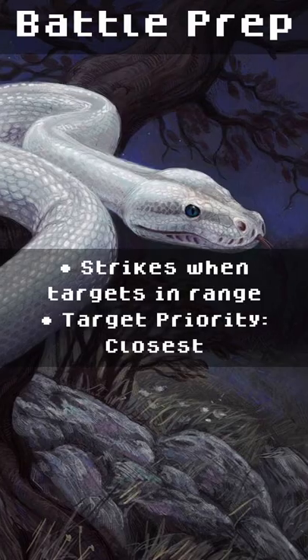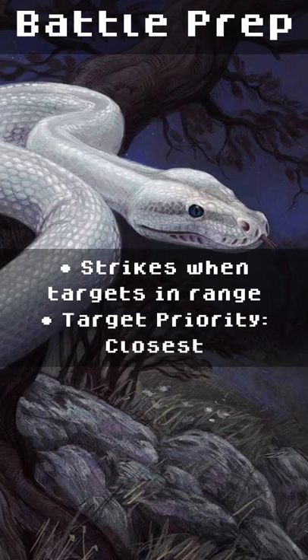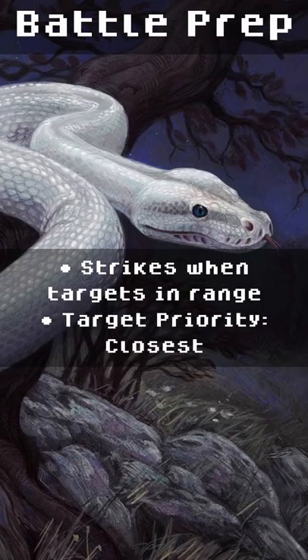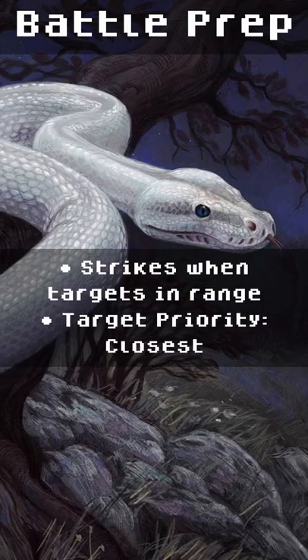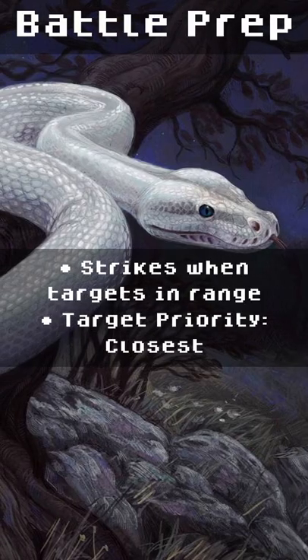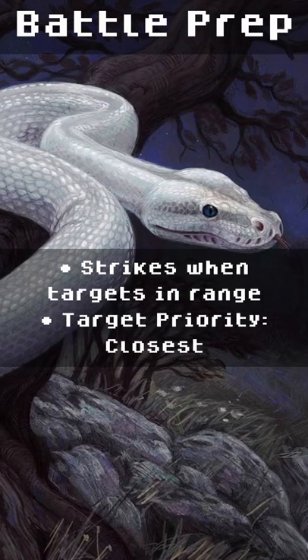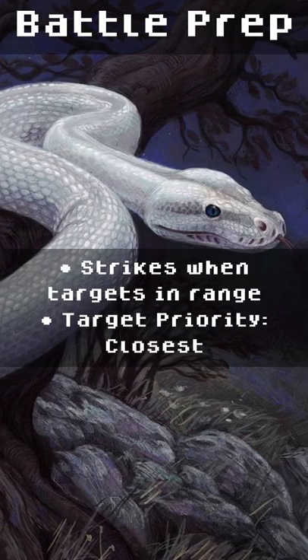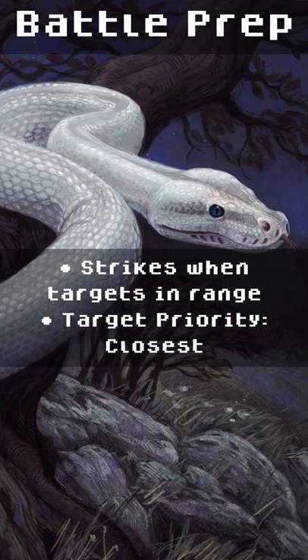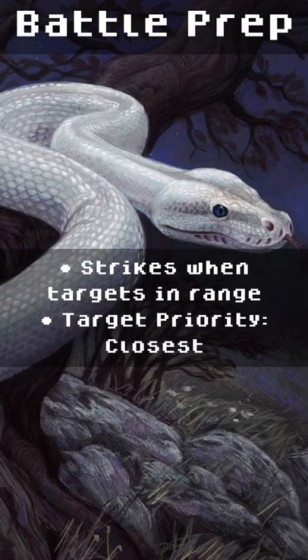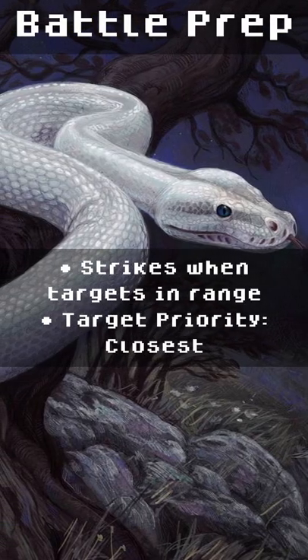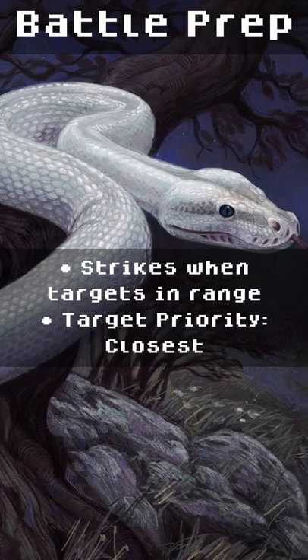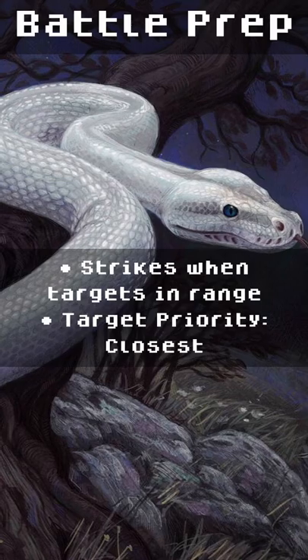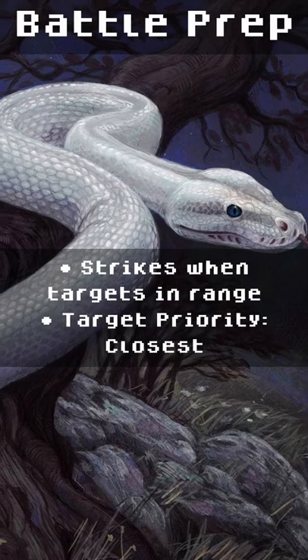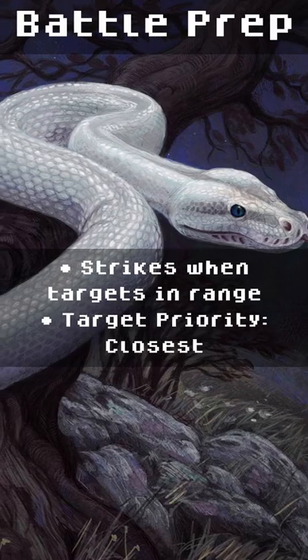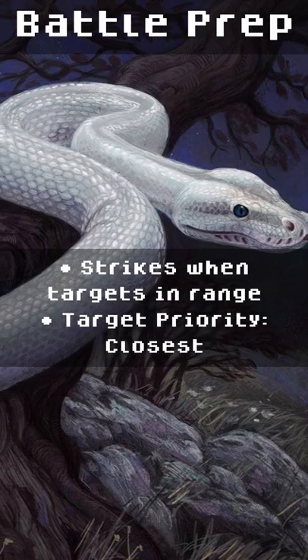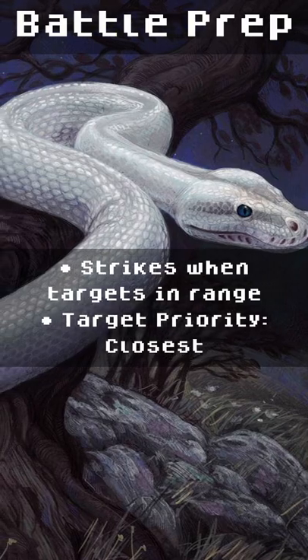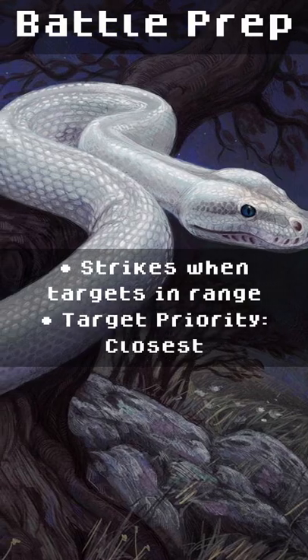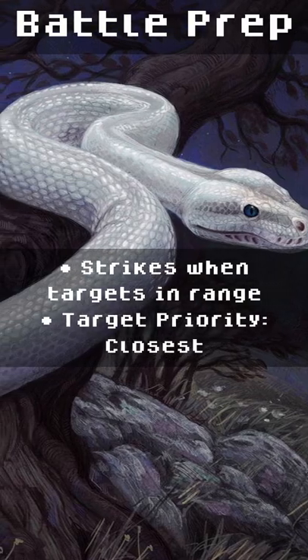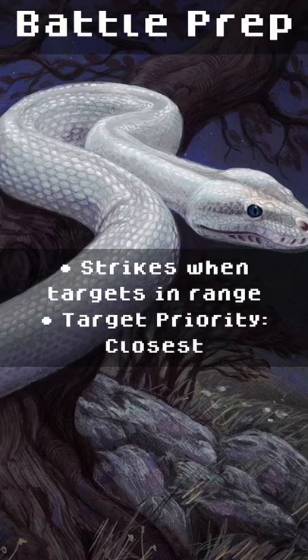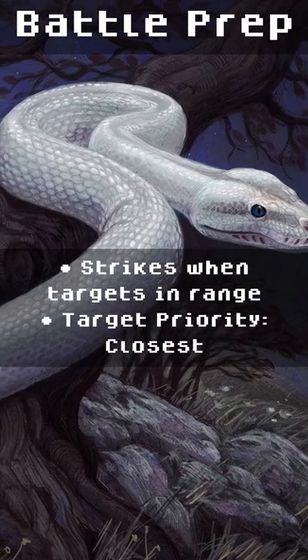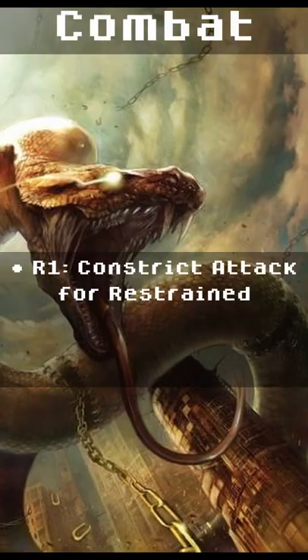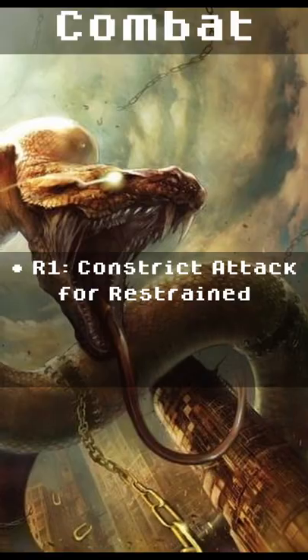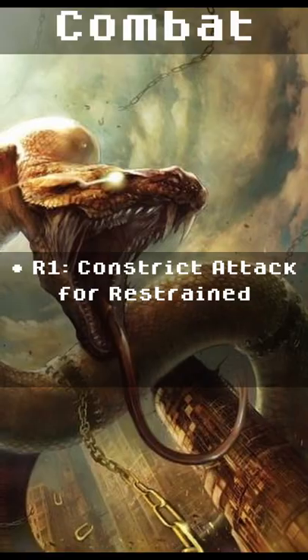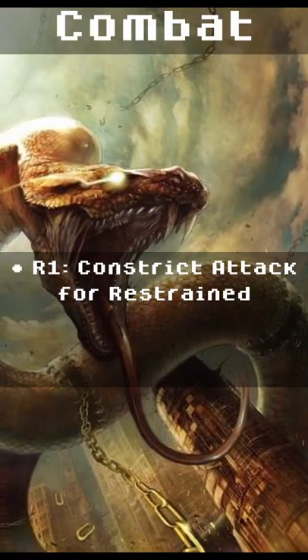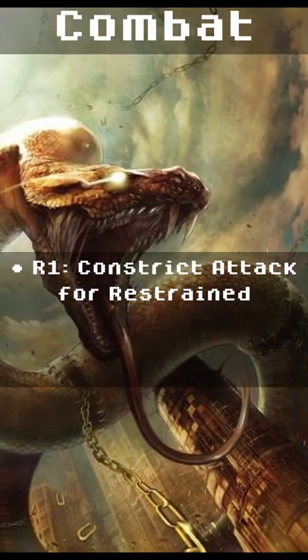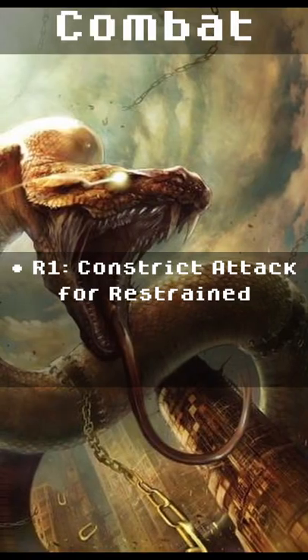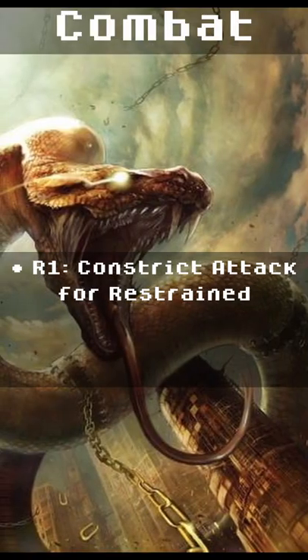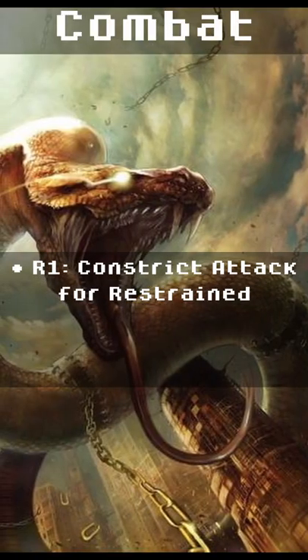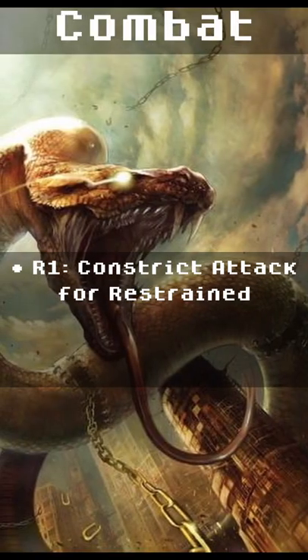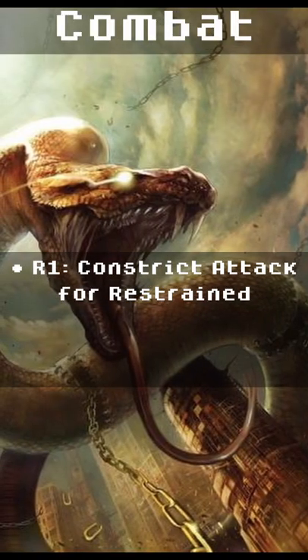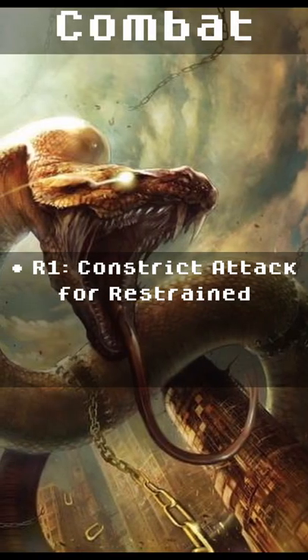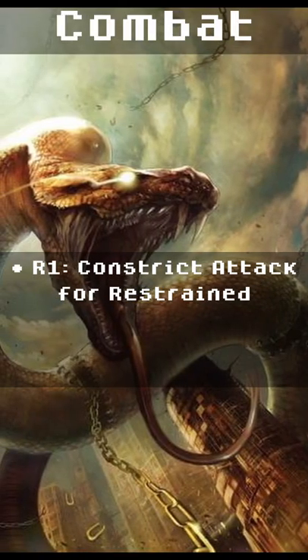It will wait for targets to move within range, then attacks. Target priority: the closest target. It goes for a constrict attack to restrain targets.